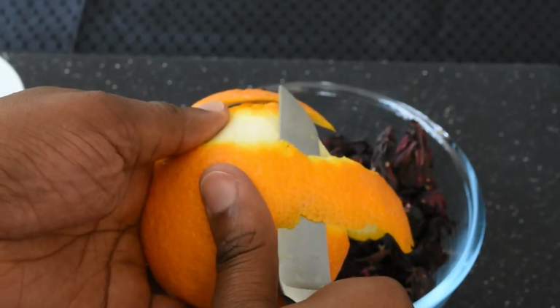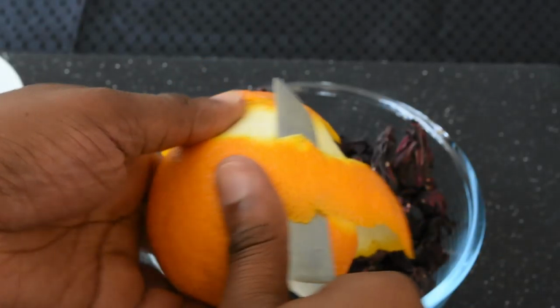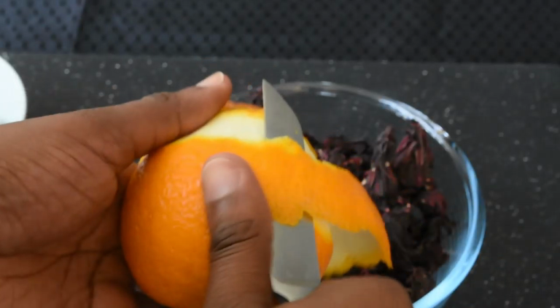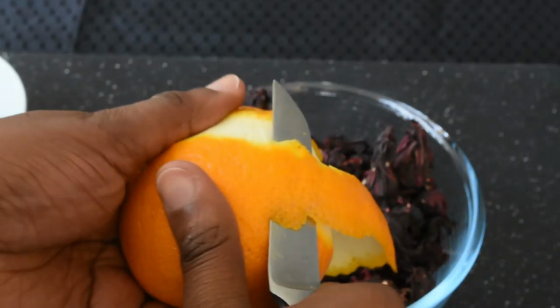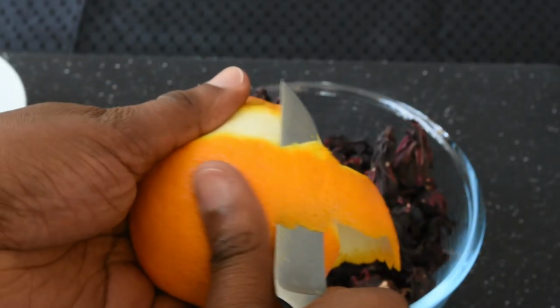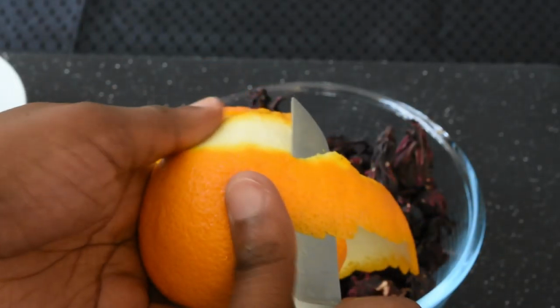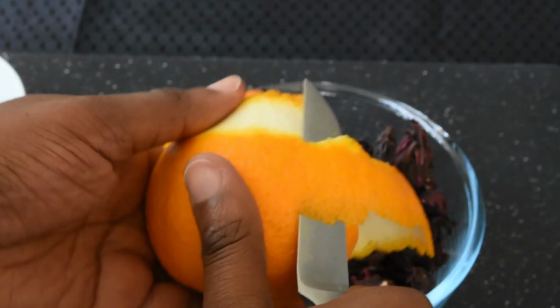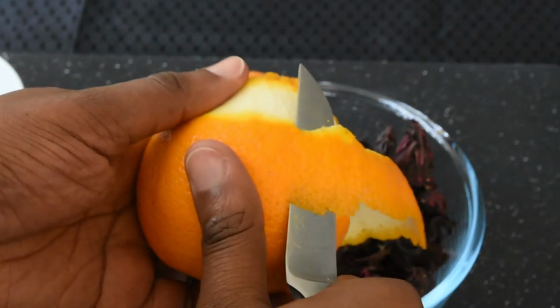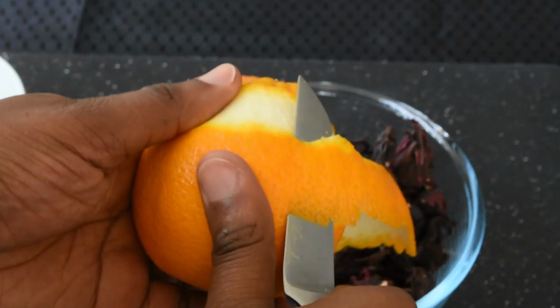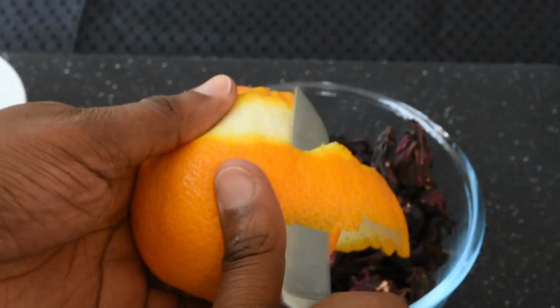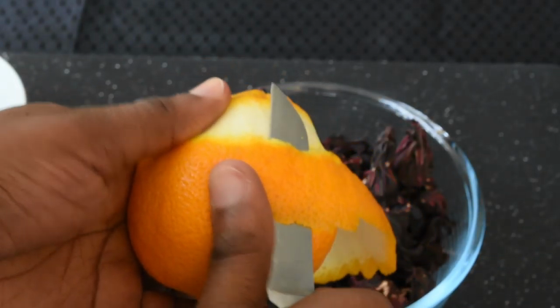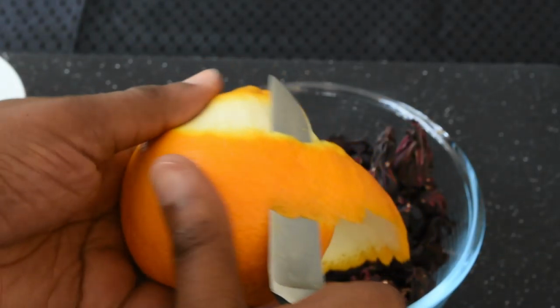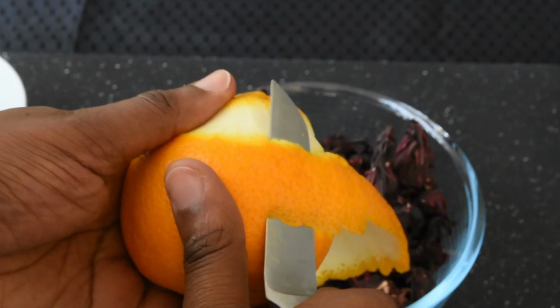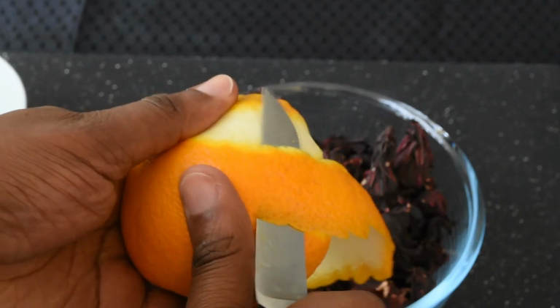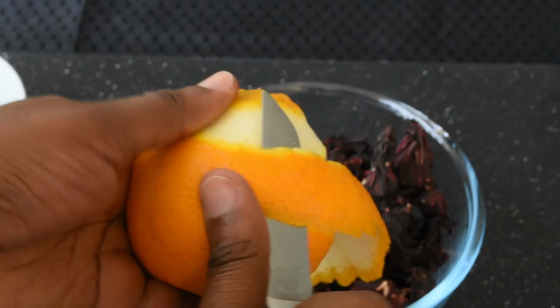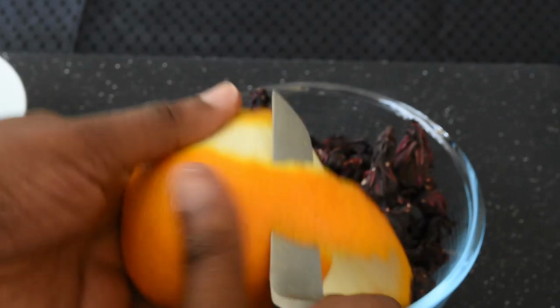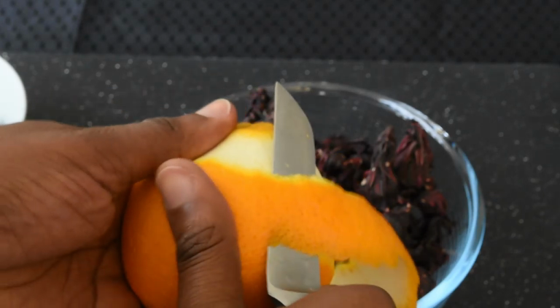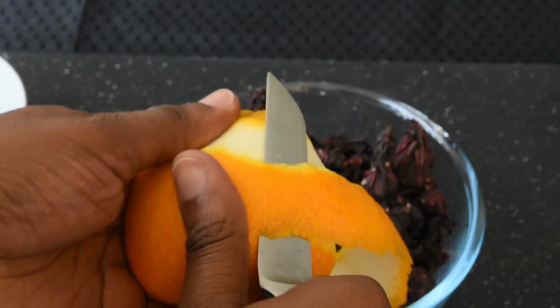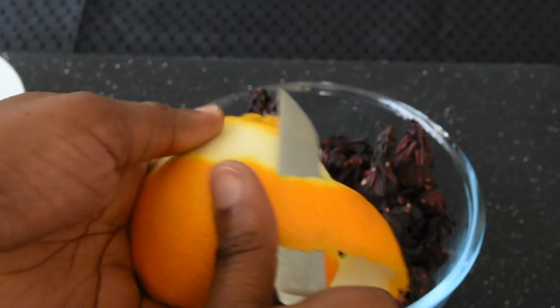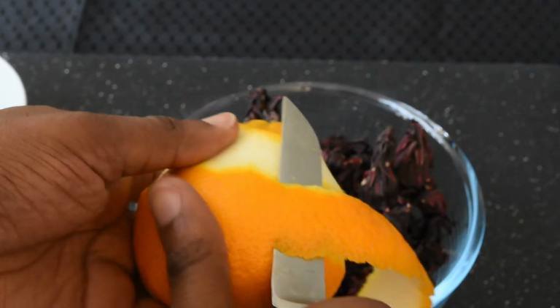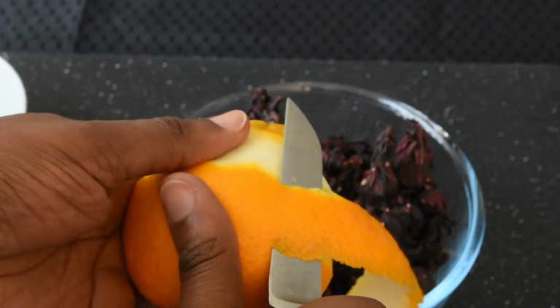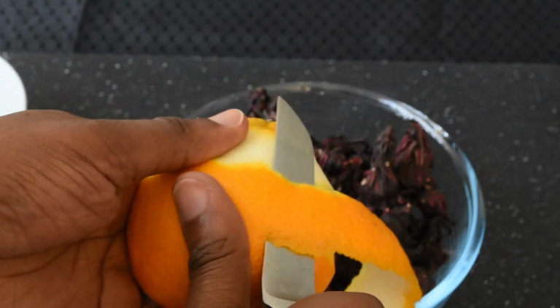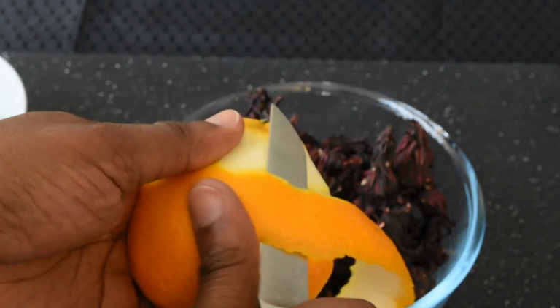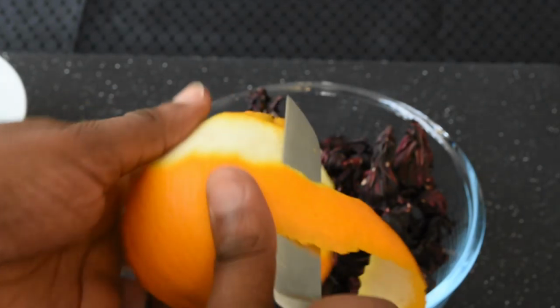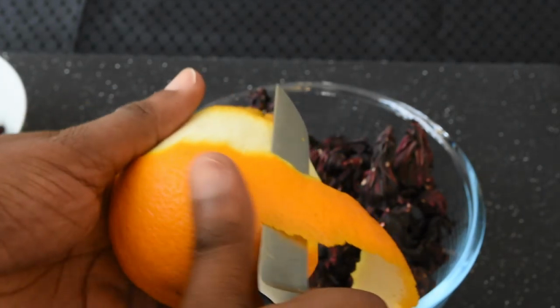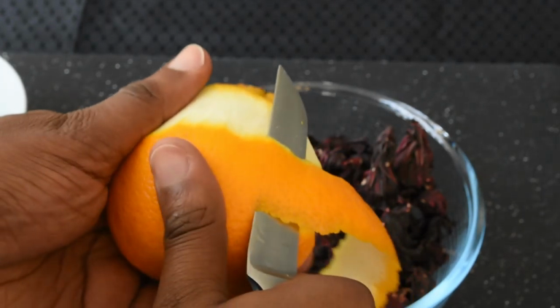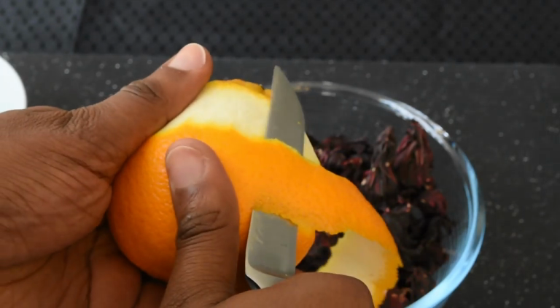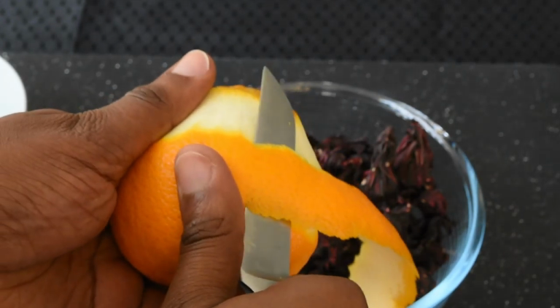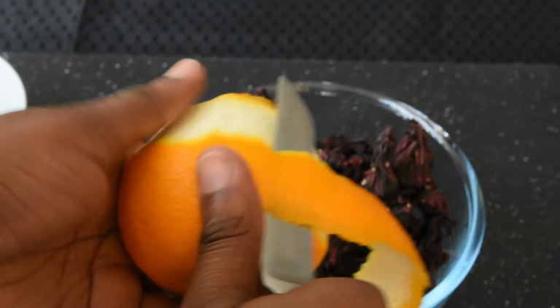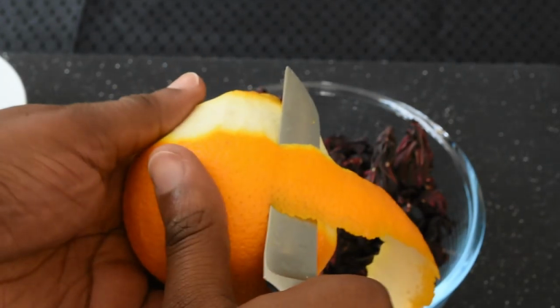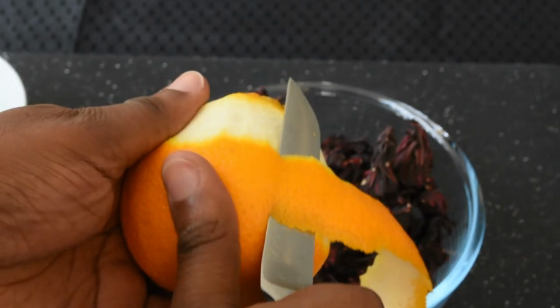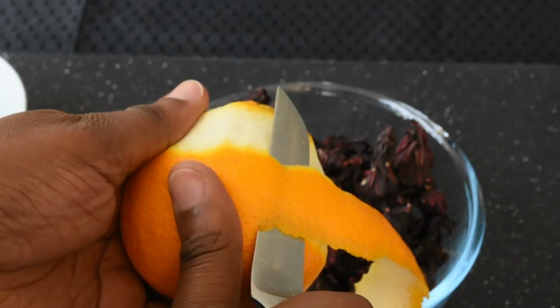Rinse an orange and carefully cut off the rind. Try not to get too much of the white pith as it has a bitter flavor.